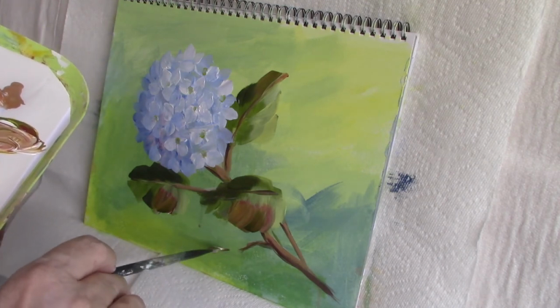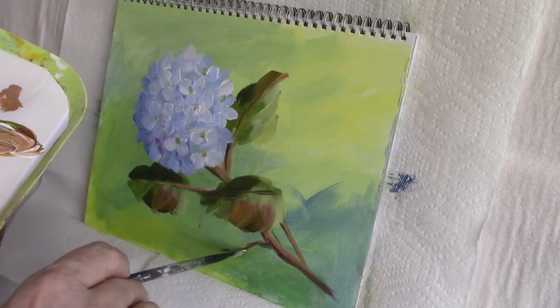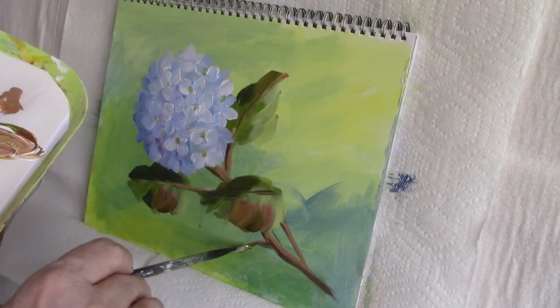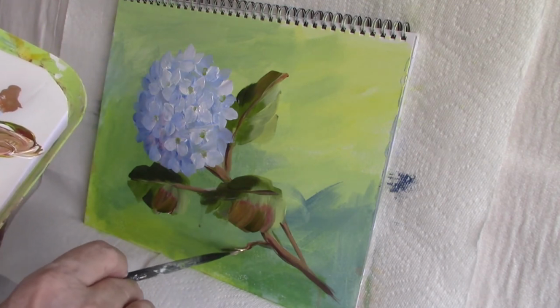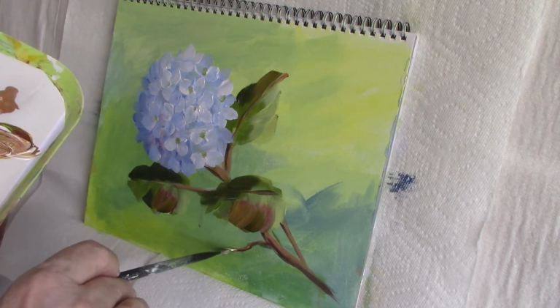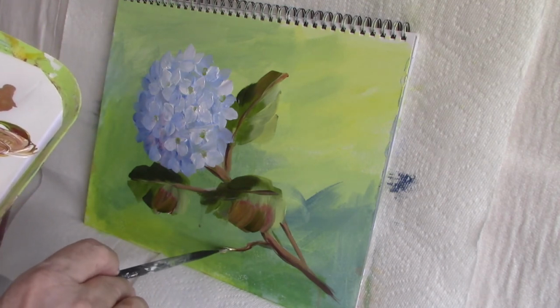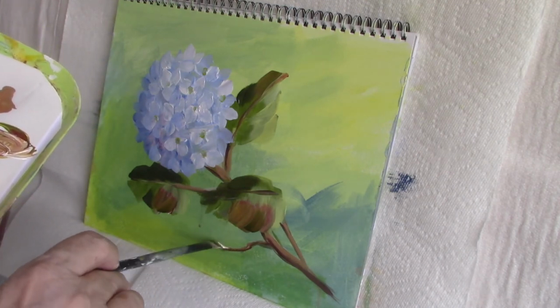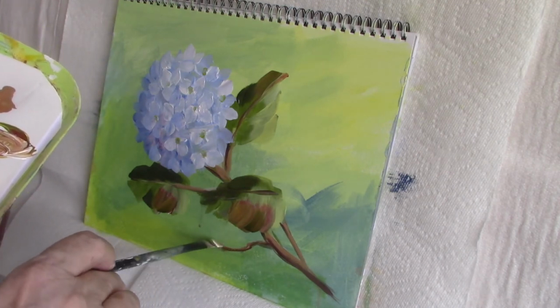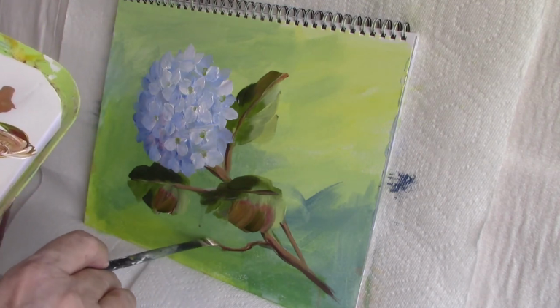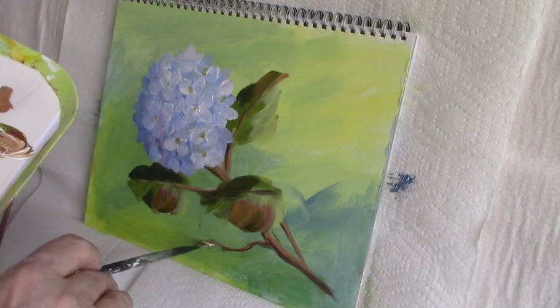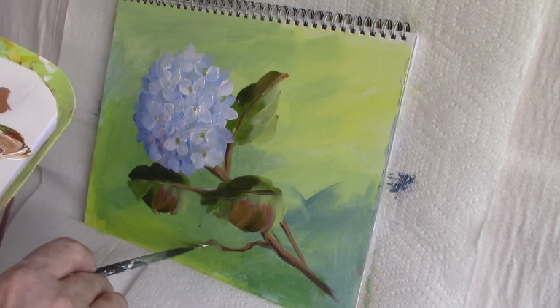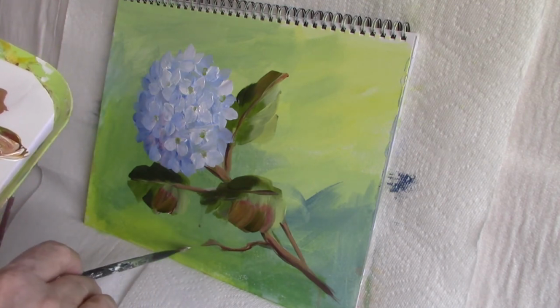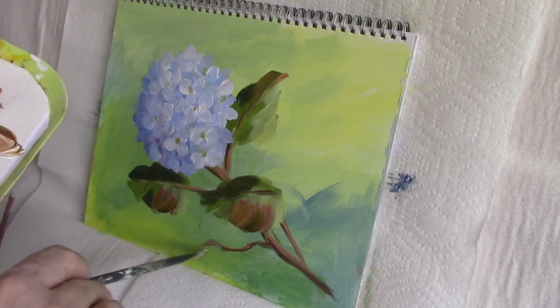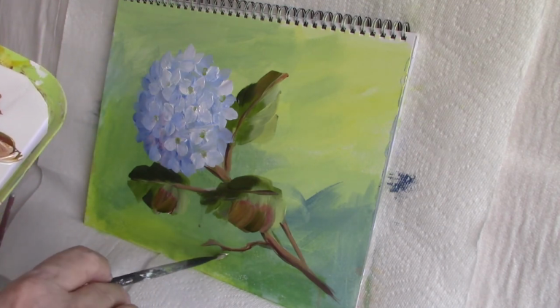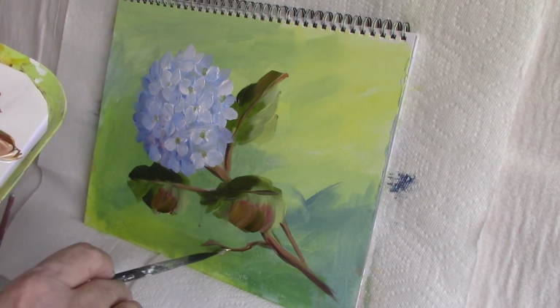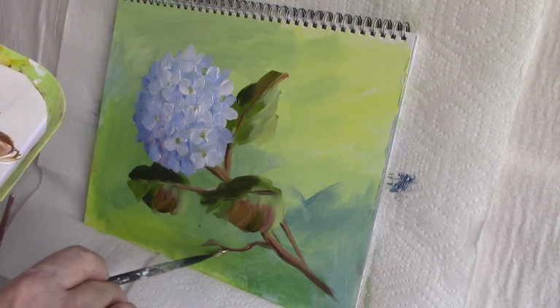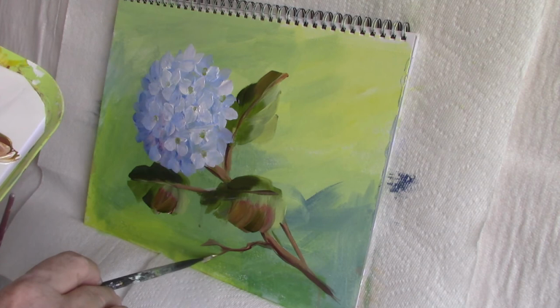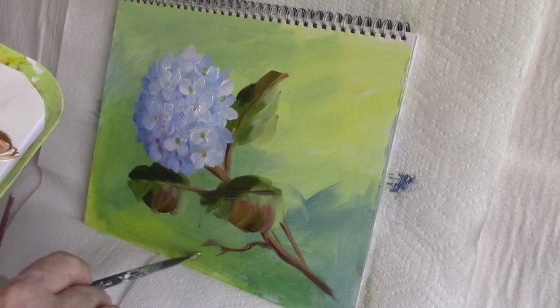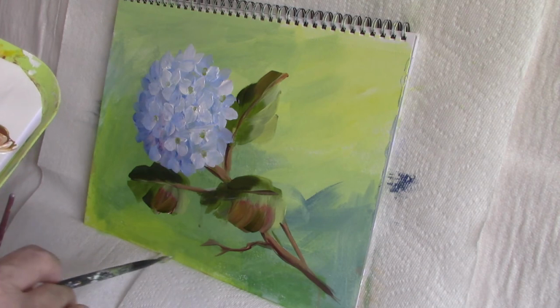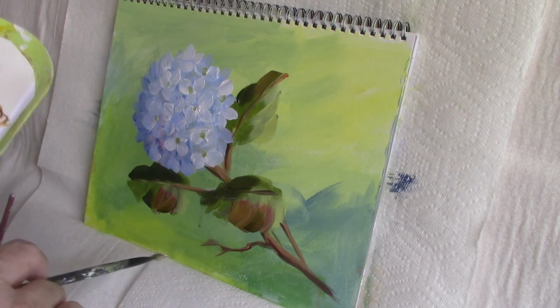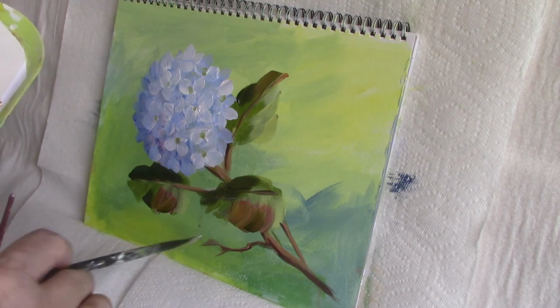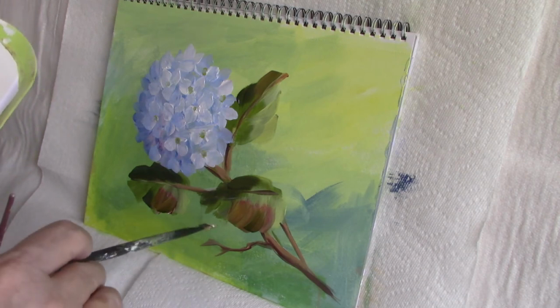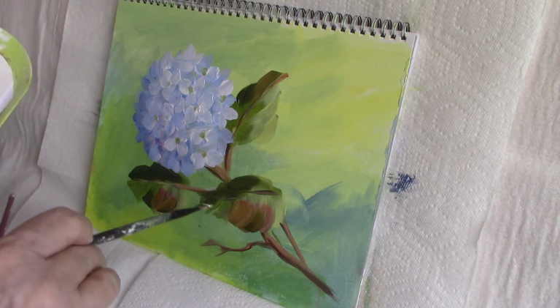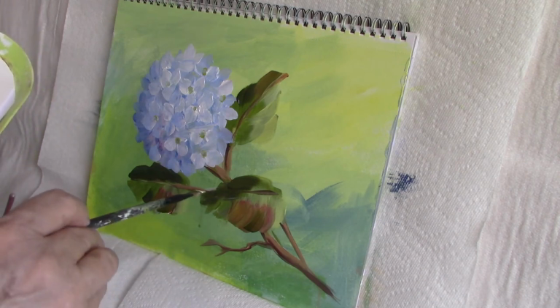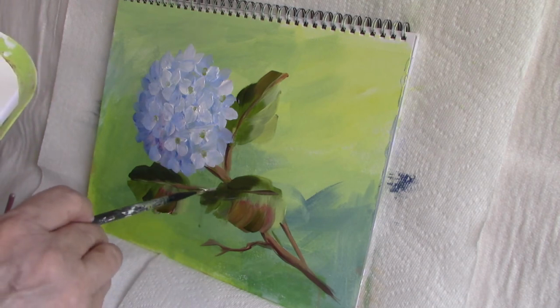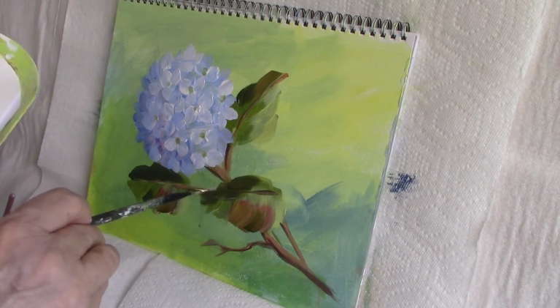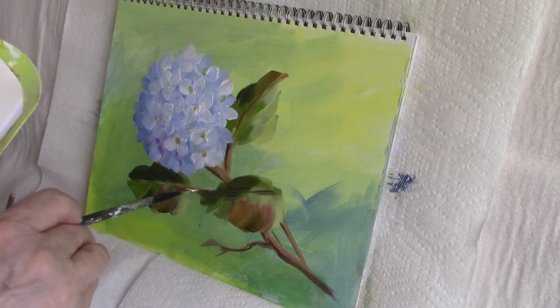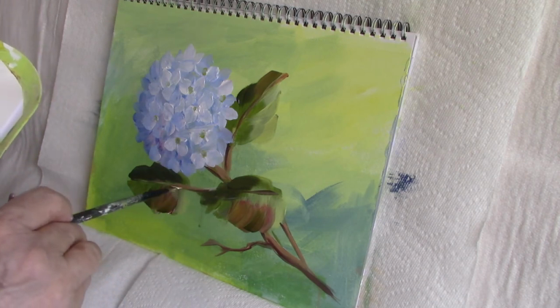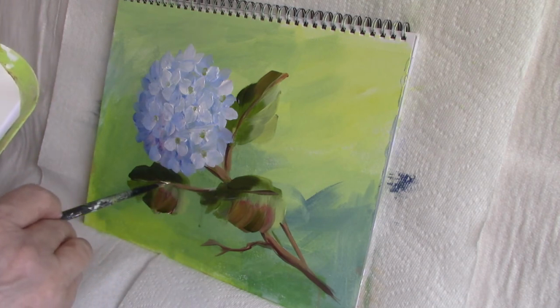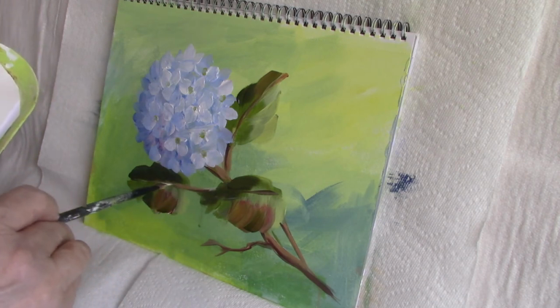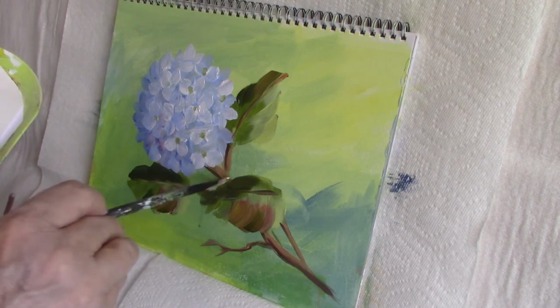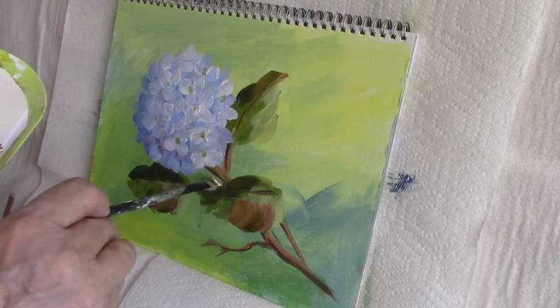I like to put in the odd bare twig — I think it adds to the effect.